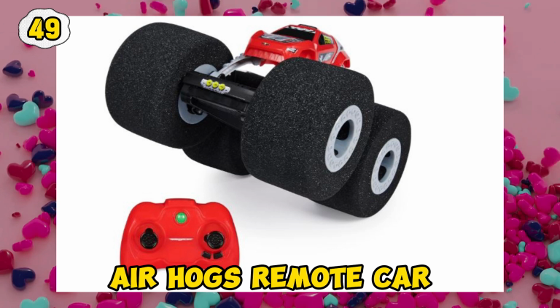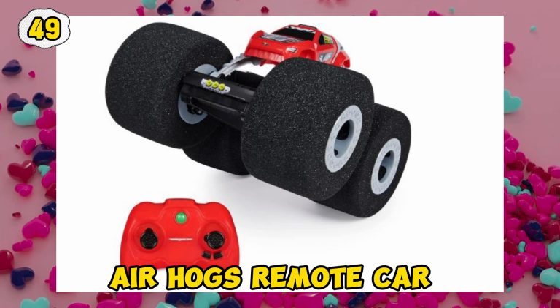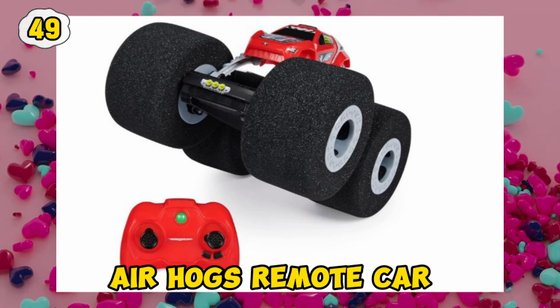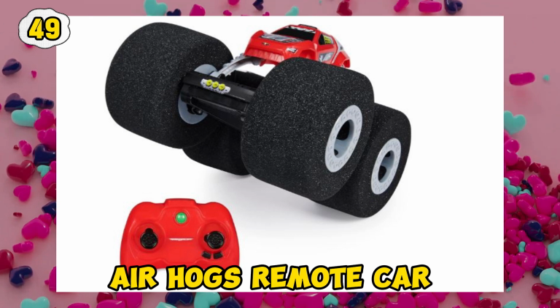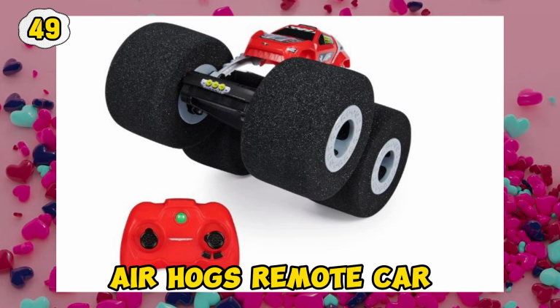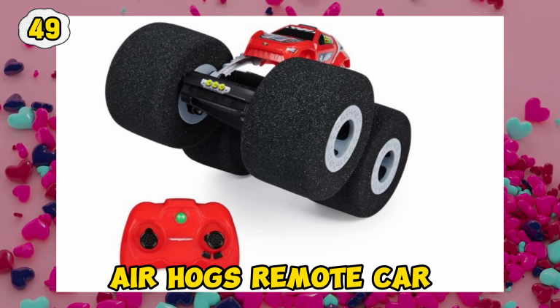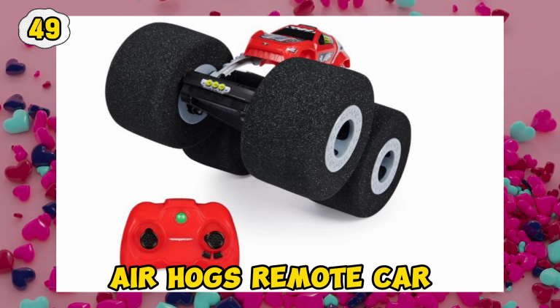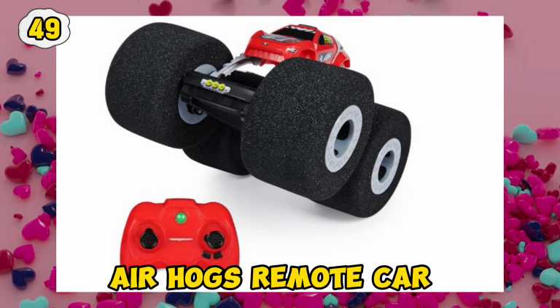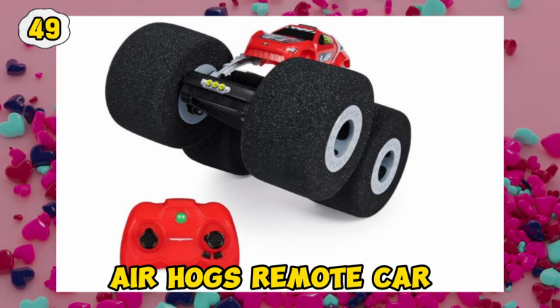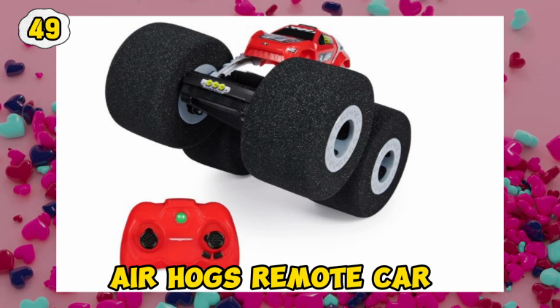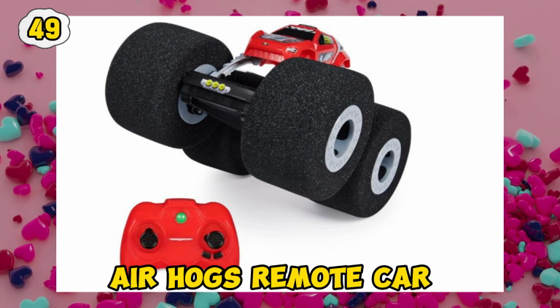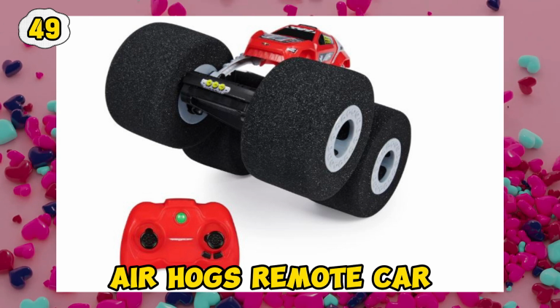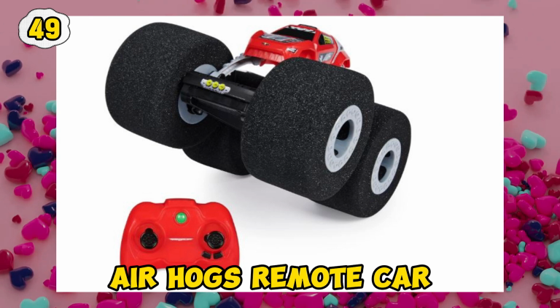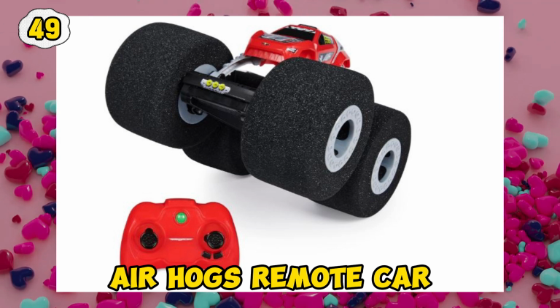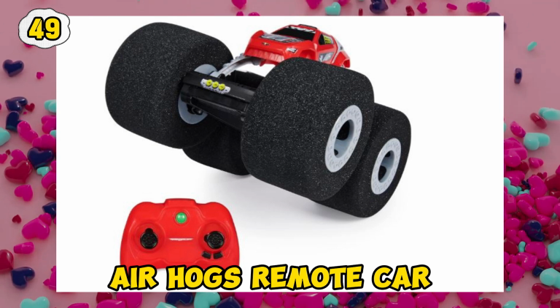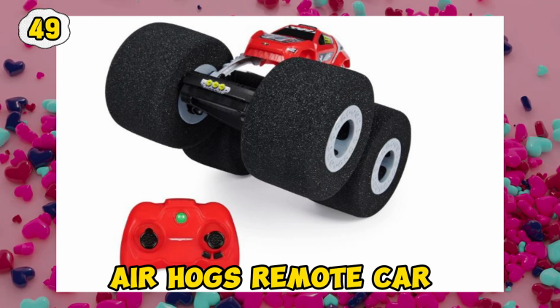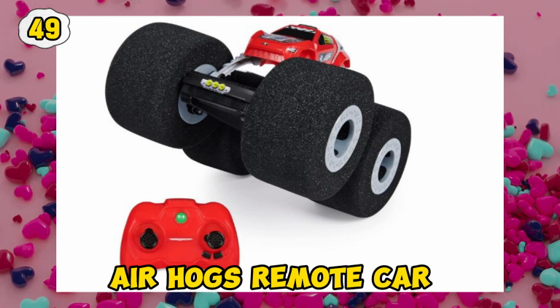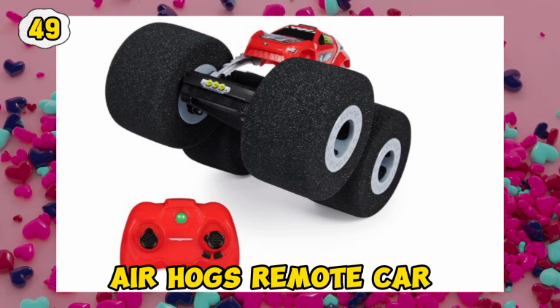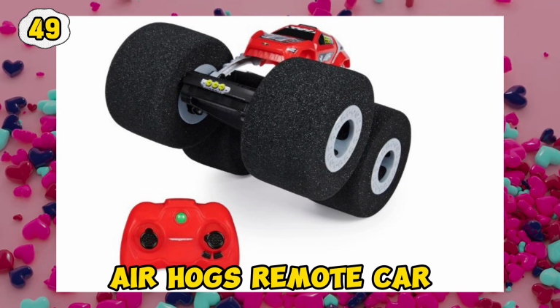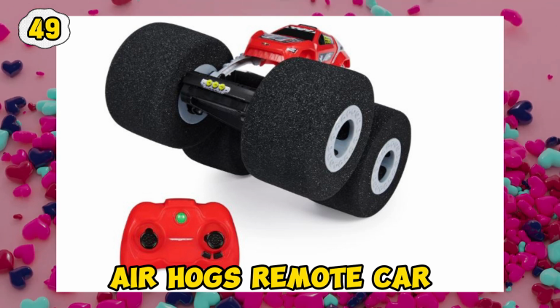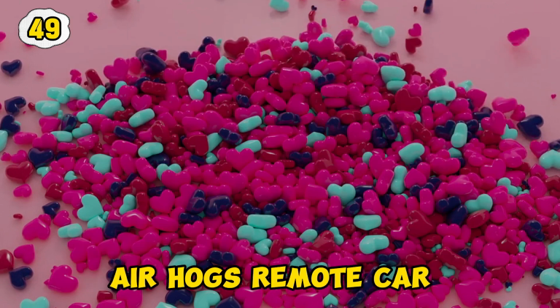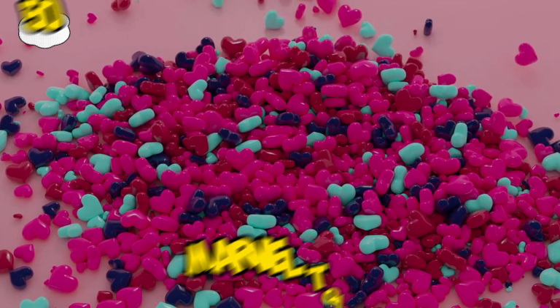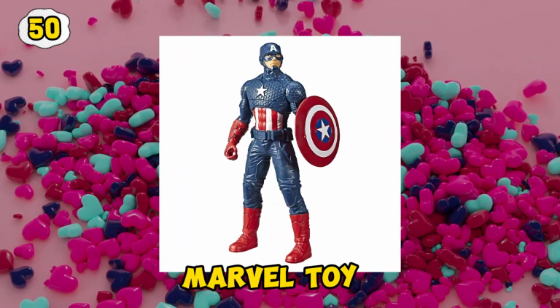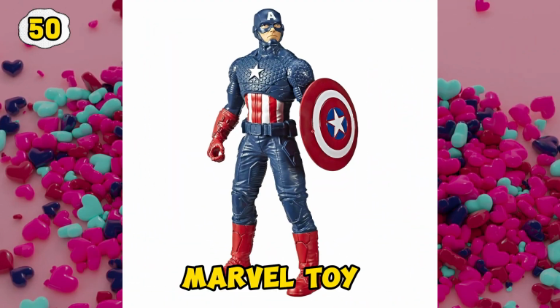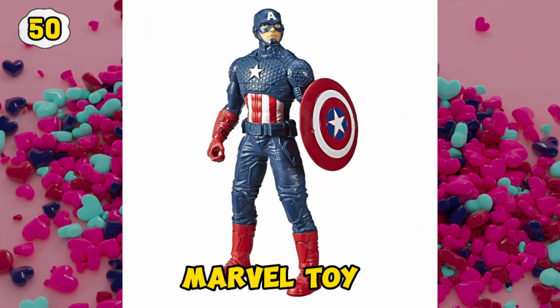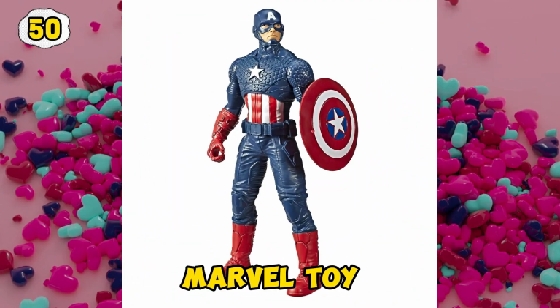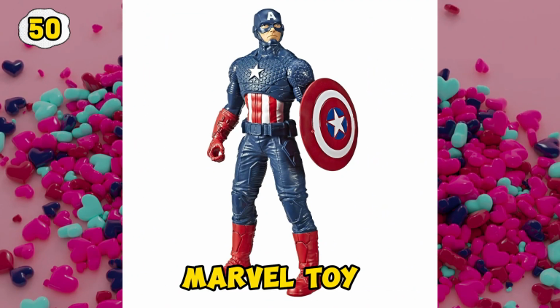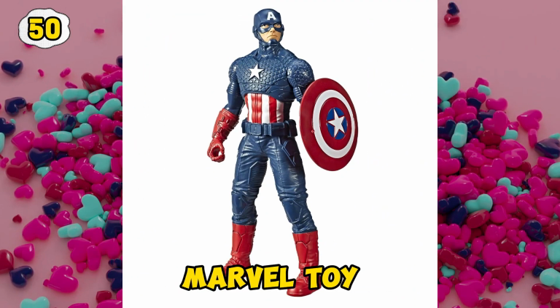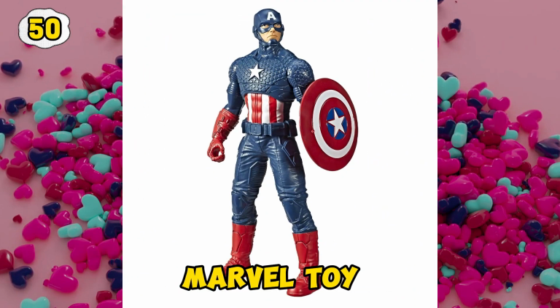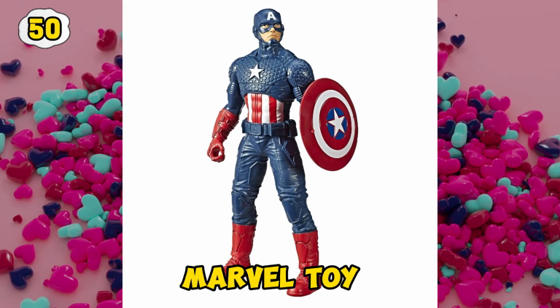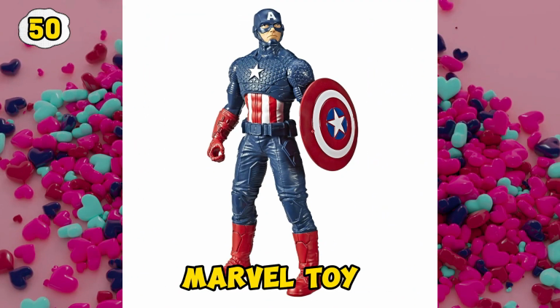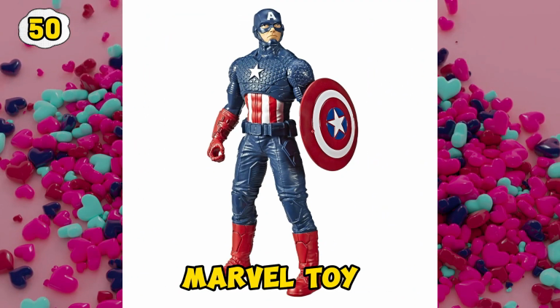Barbie Doll. Air Hog's Remote Car. Marvel Toy.